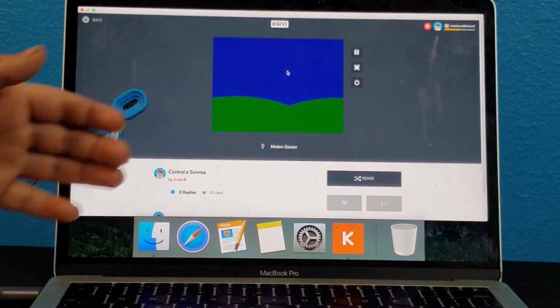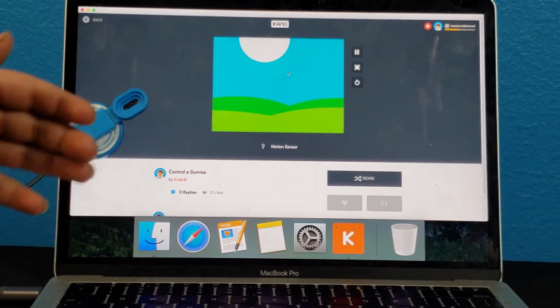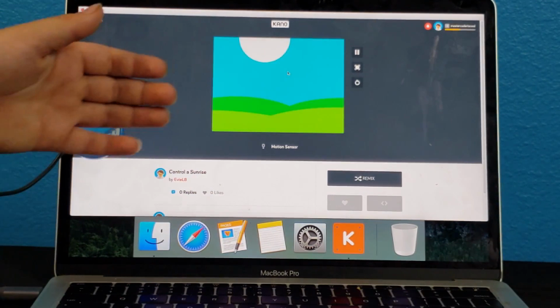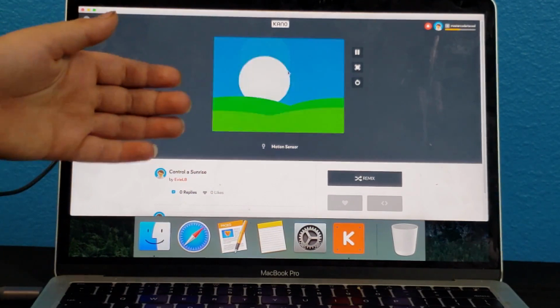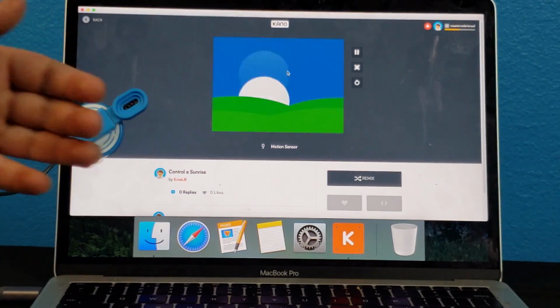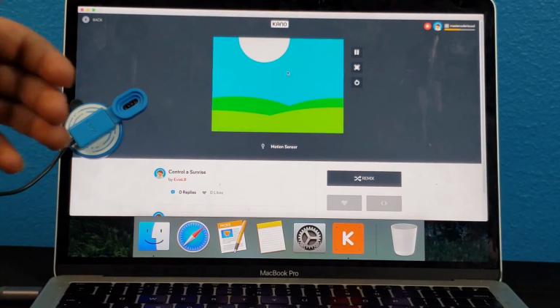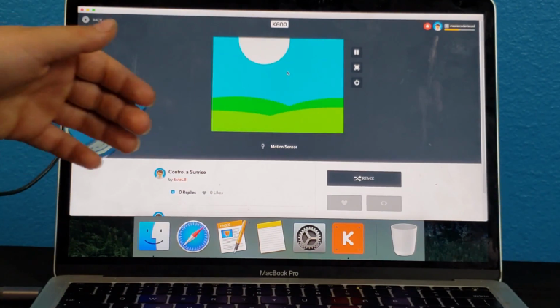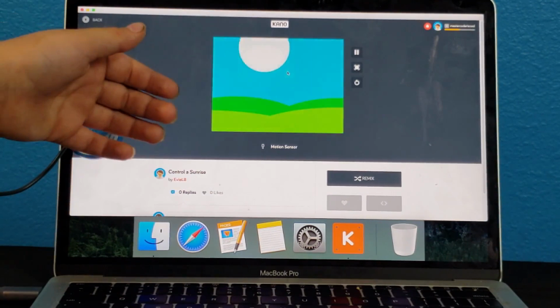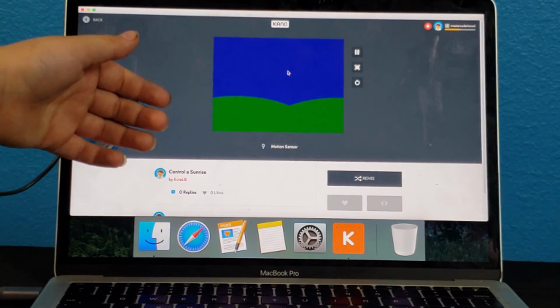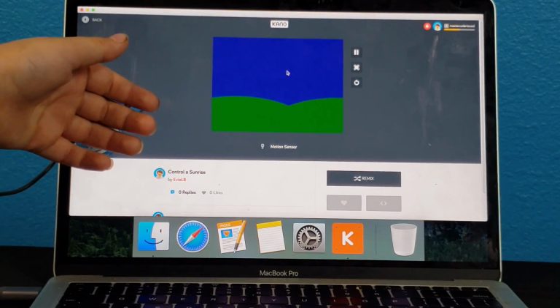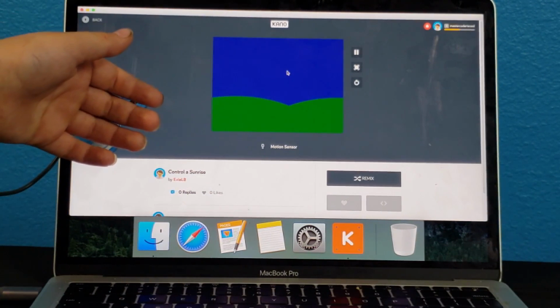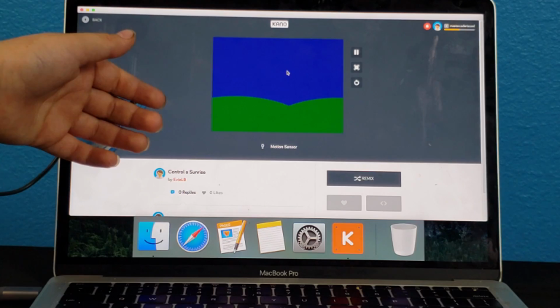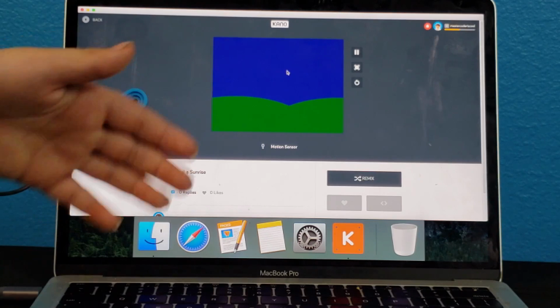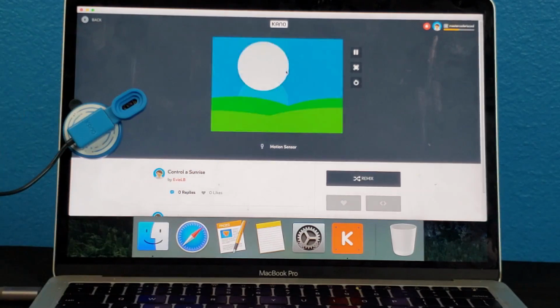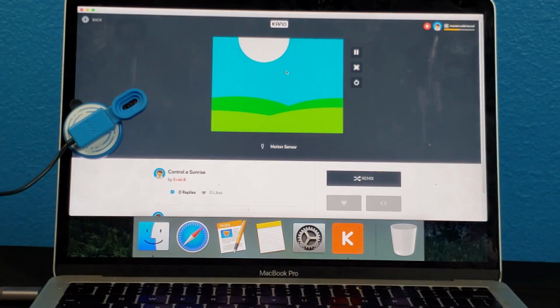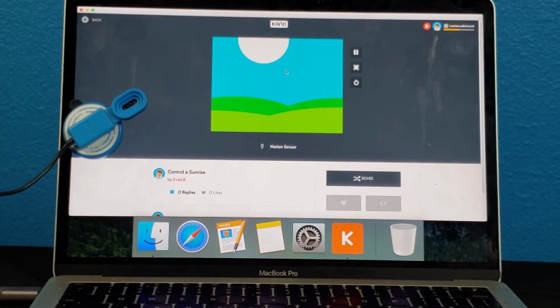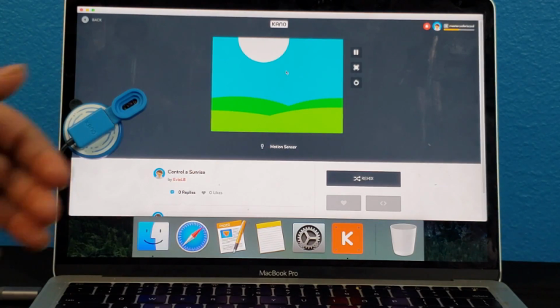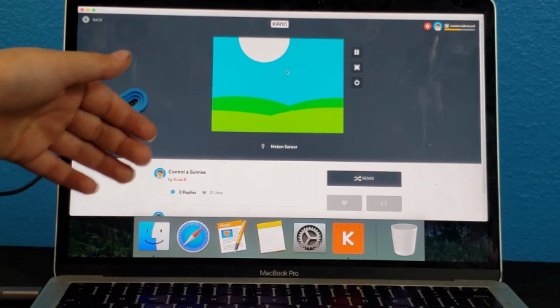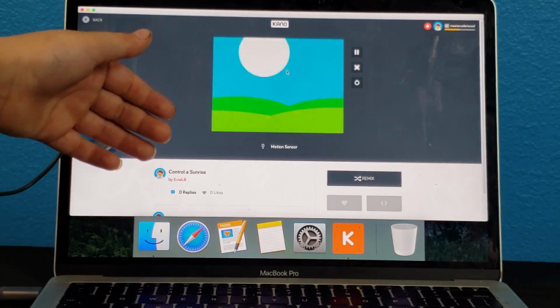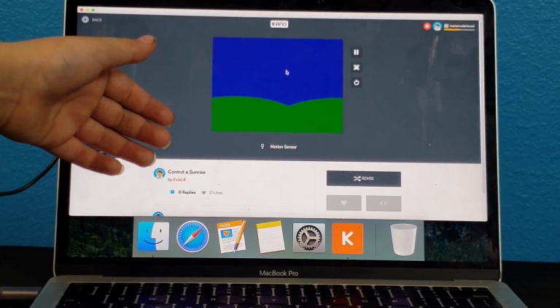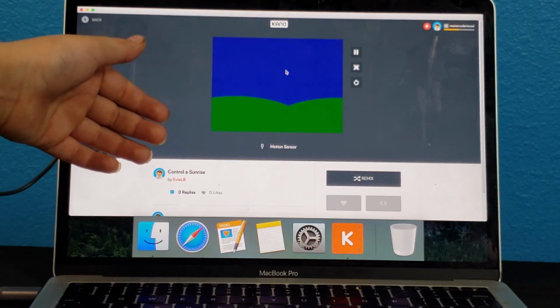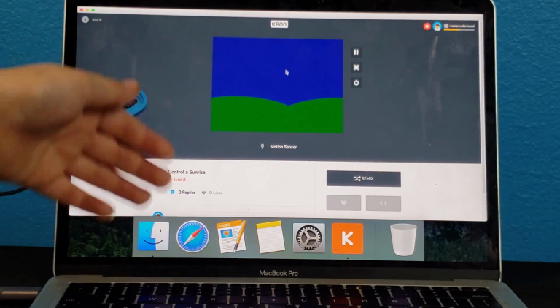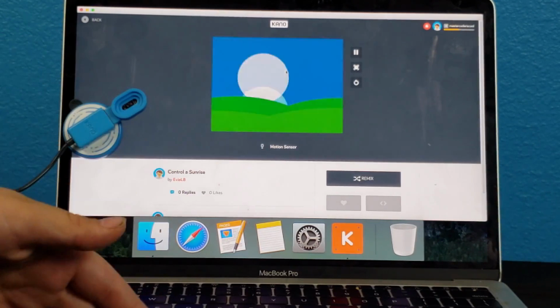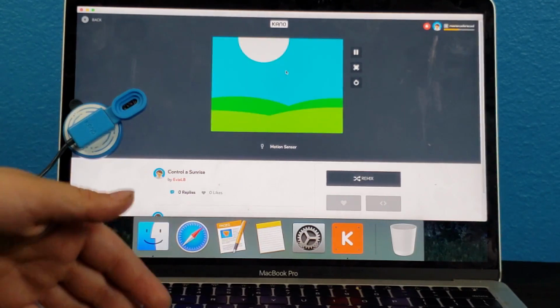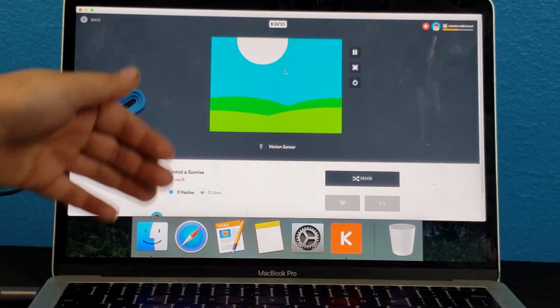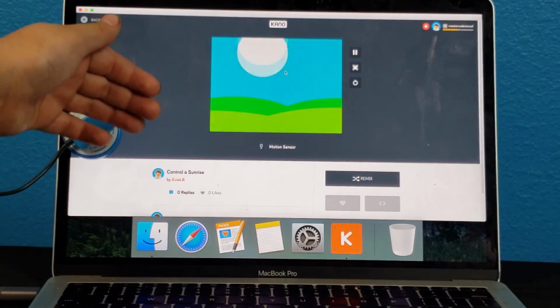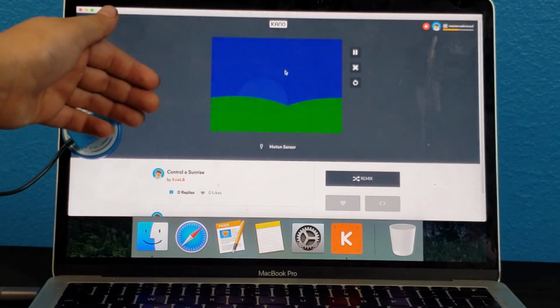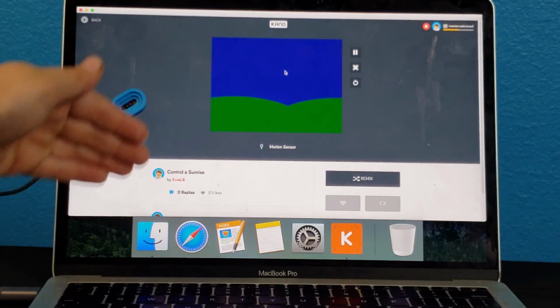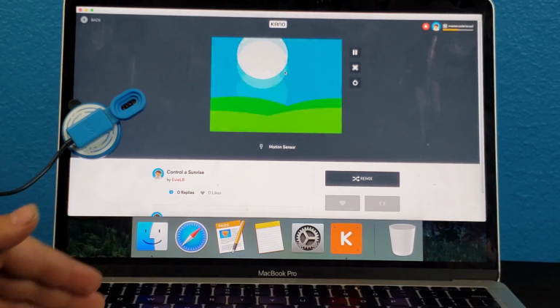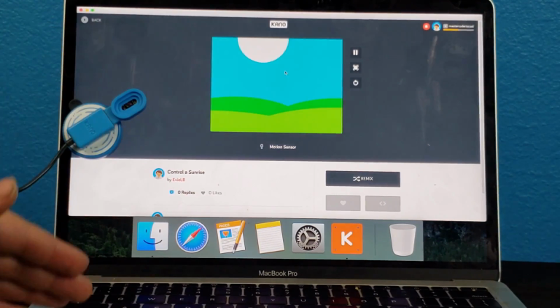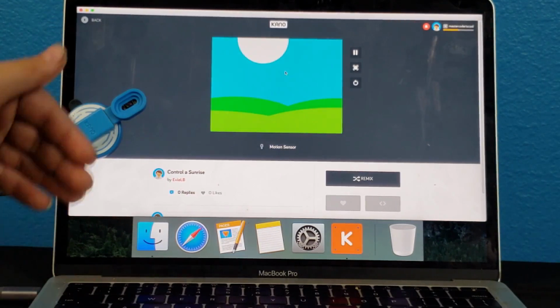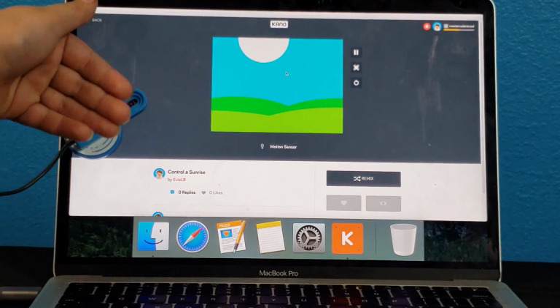No, no, down. Up. Down. Up. Down. Up. Down. Up. Down.